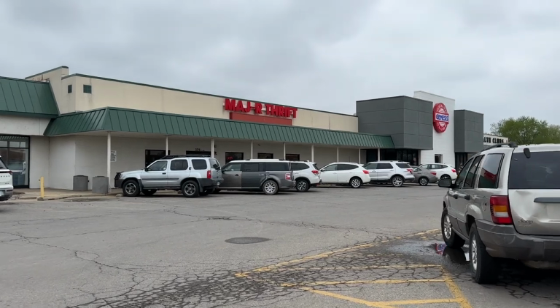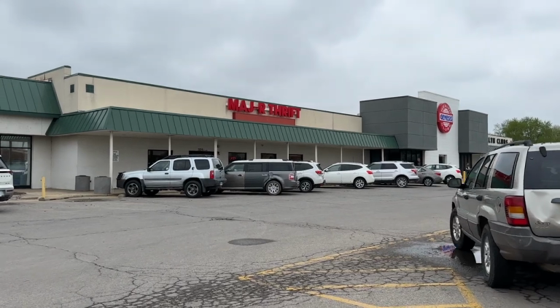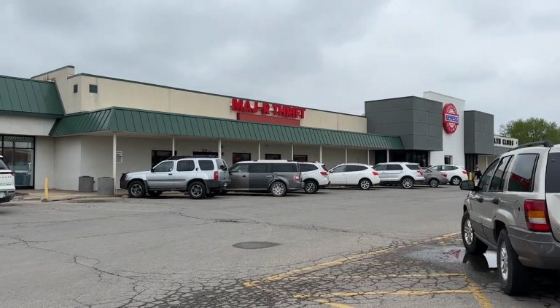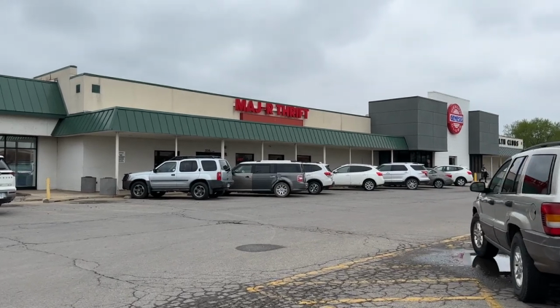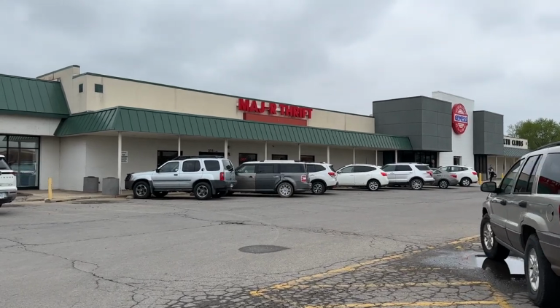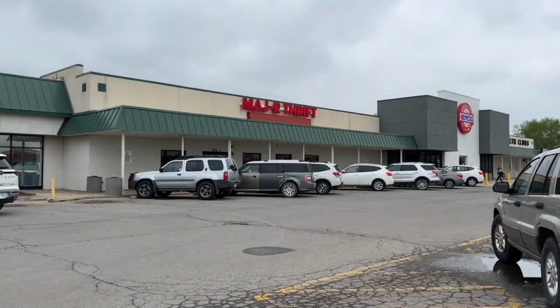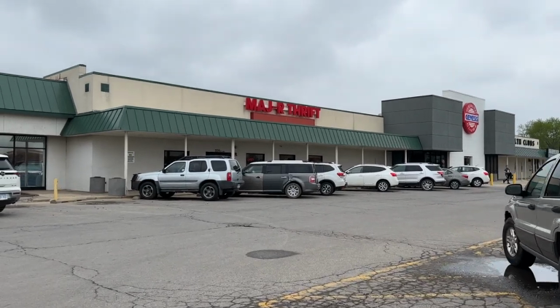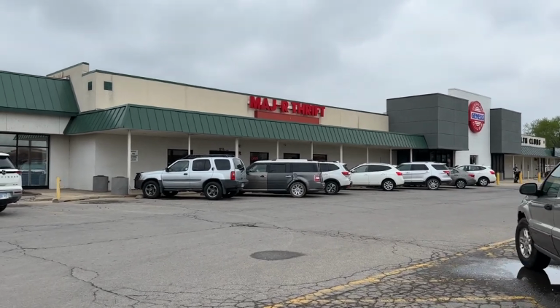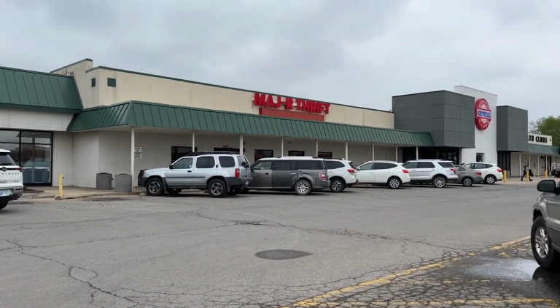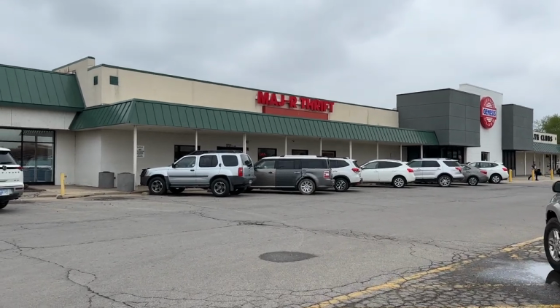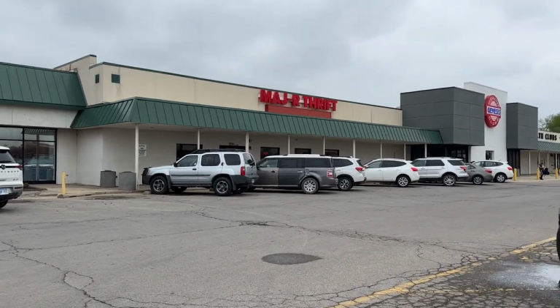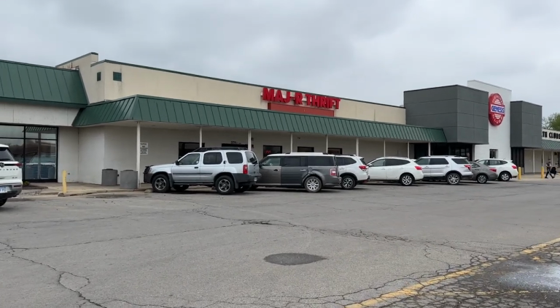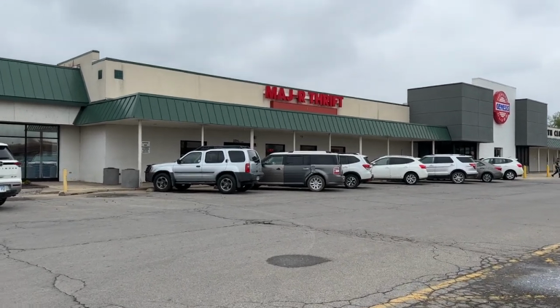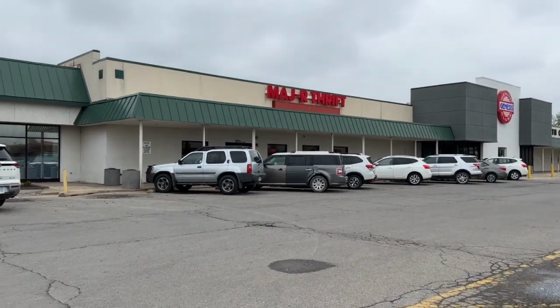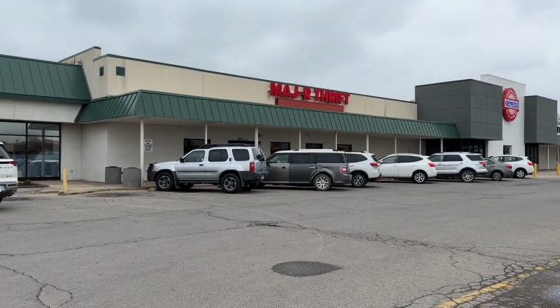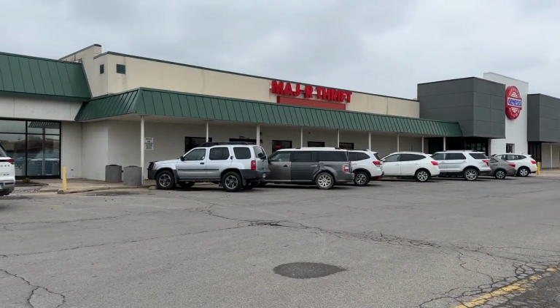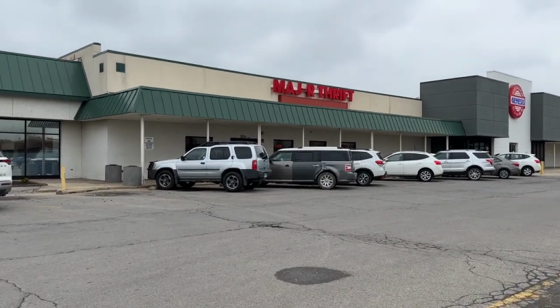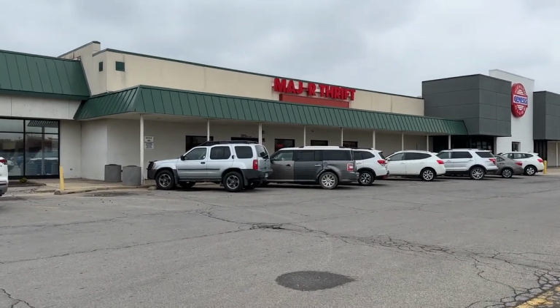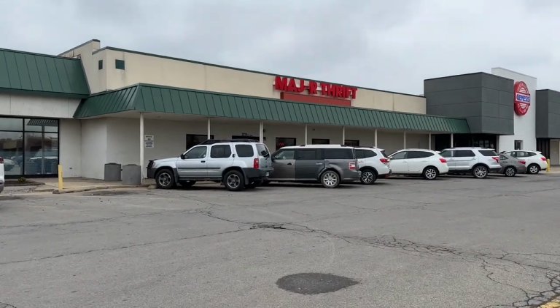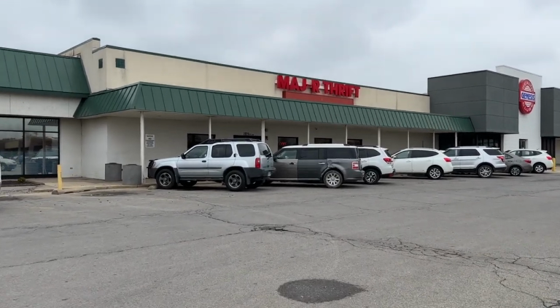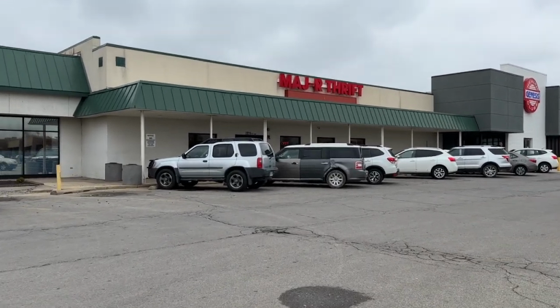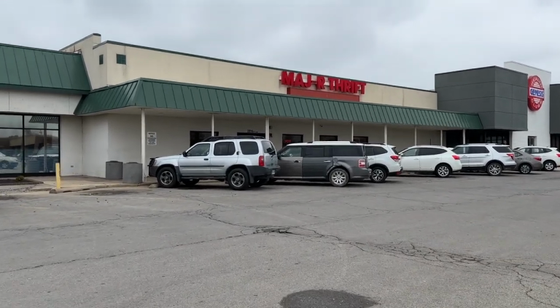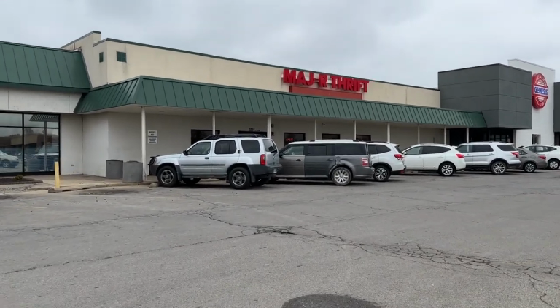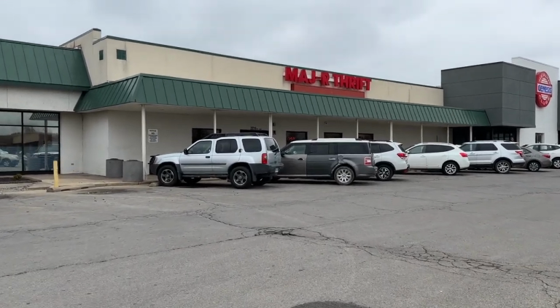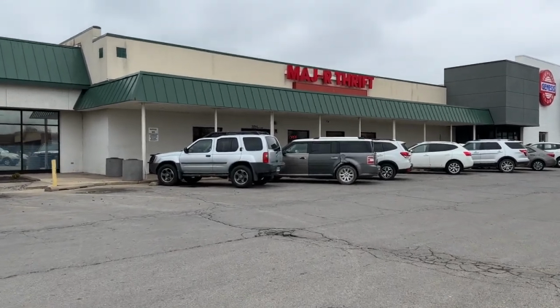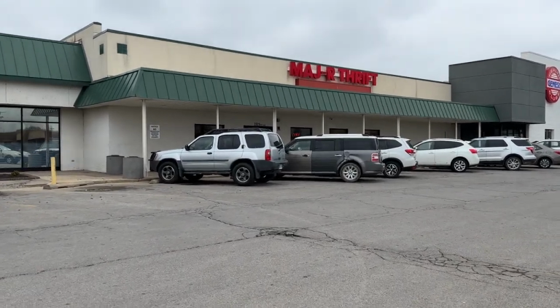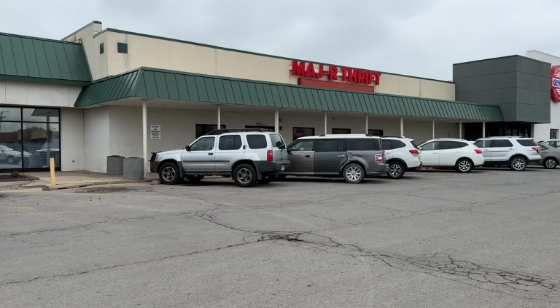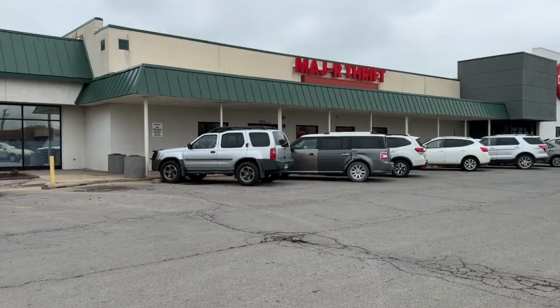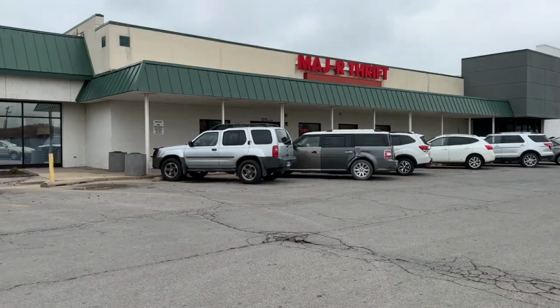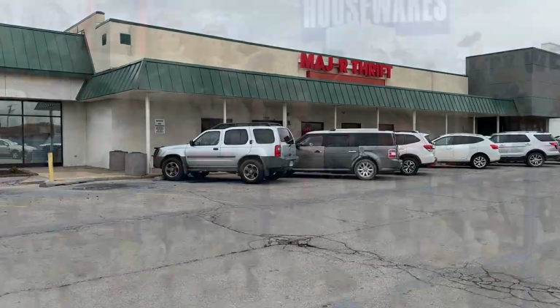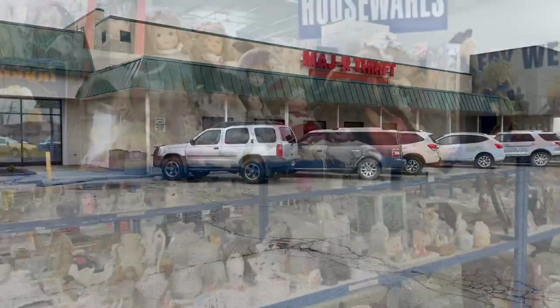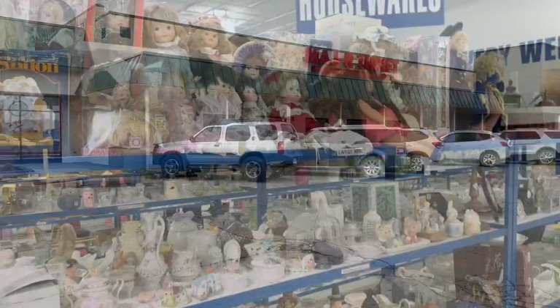Let's head into Major Thrift. I haven't been here in a couple weeks, so hopefully we will be able to find a few good things.